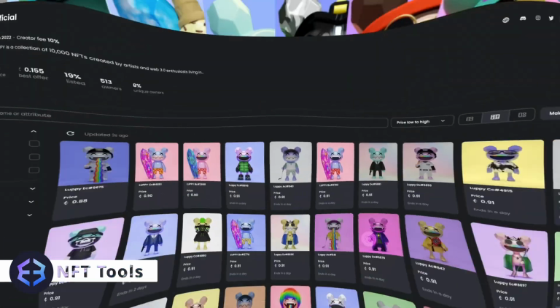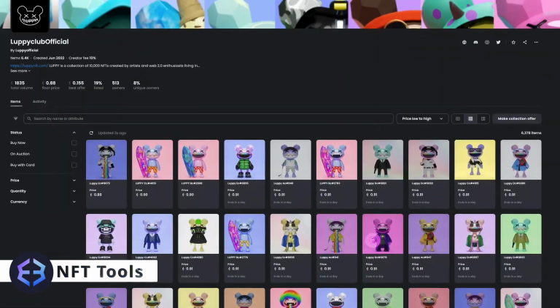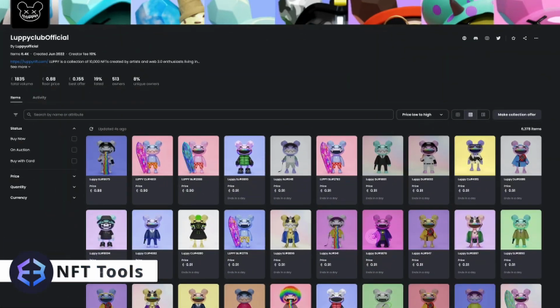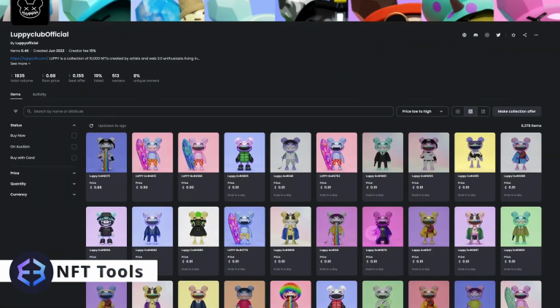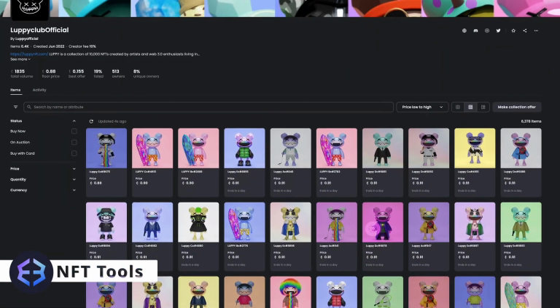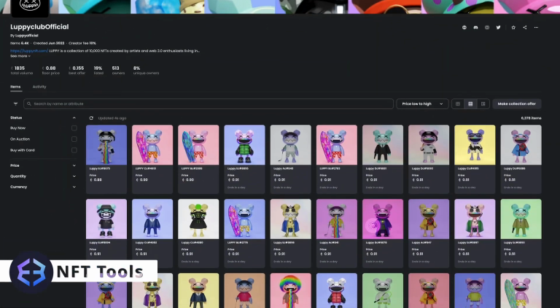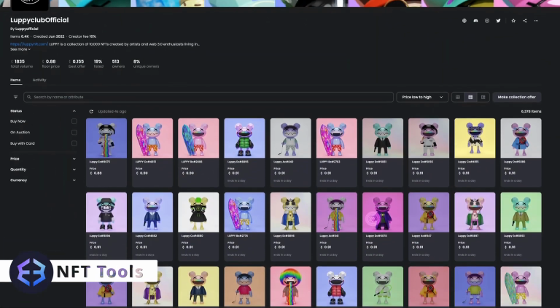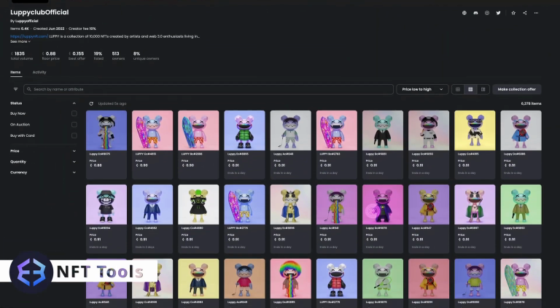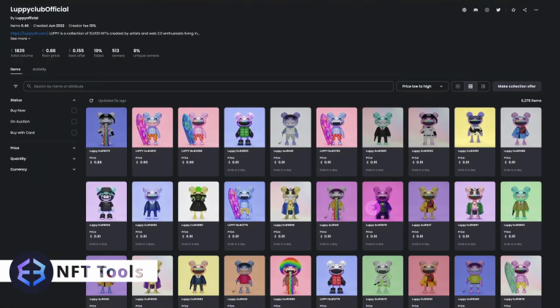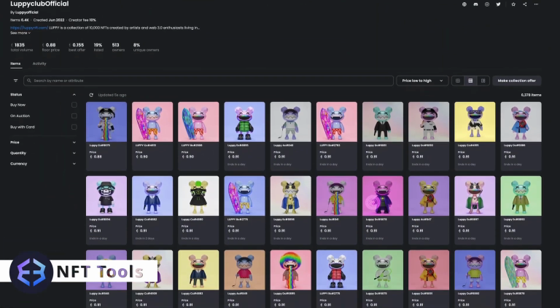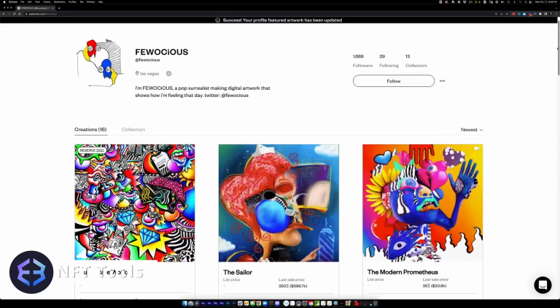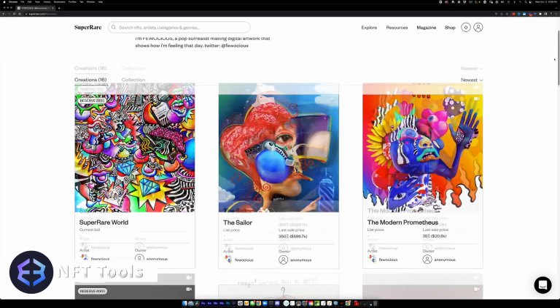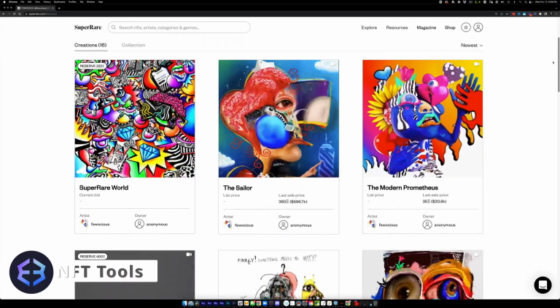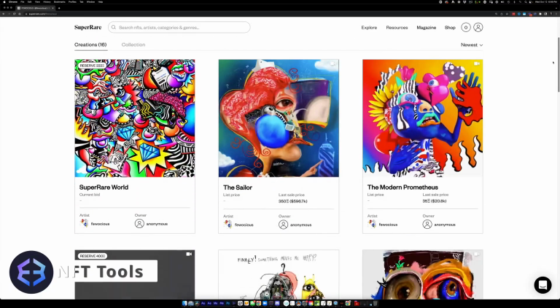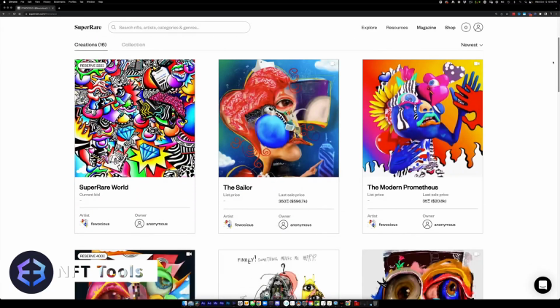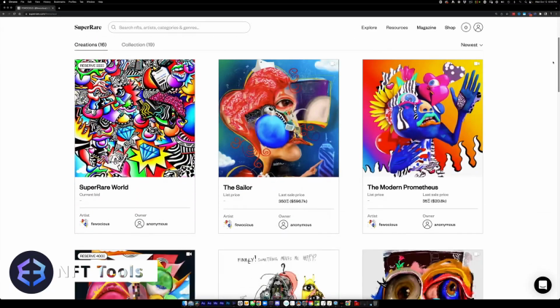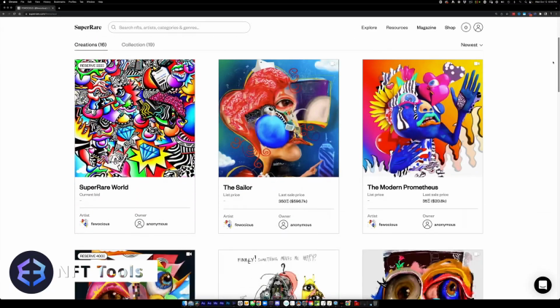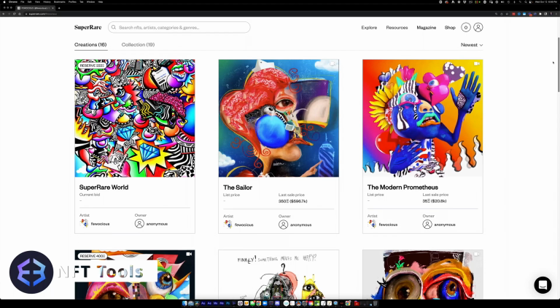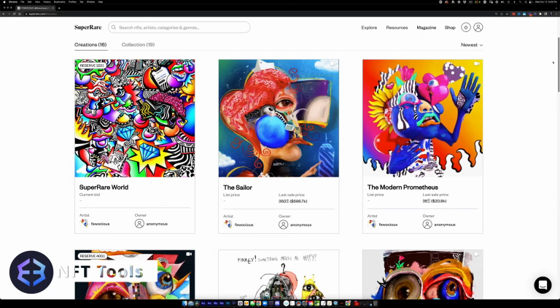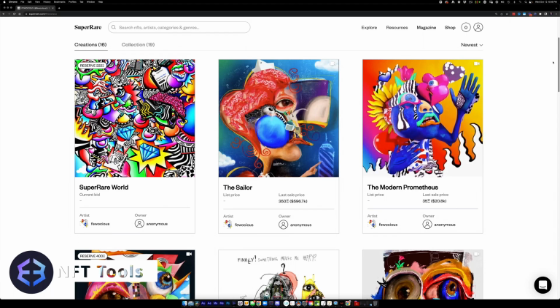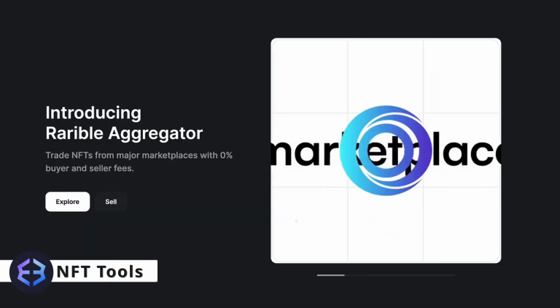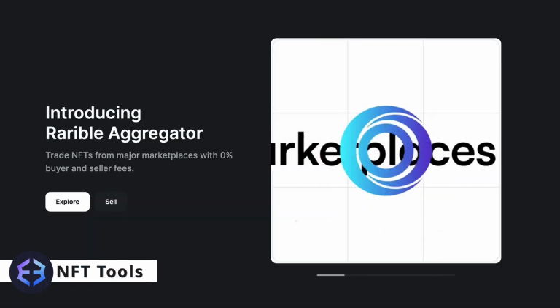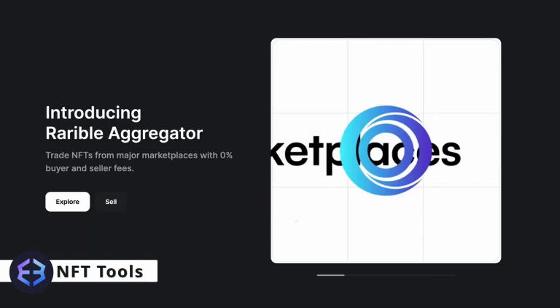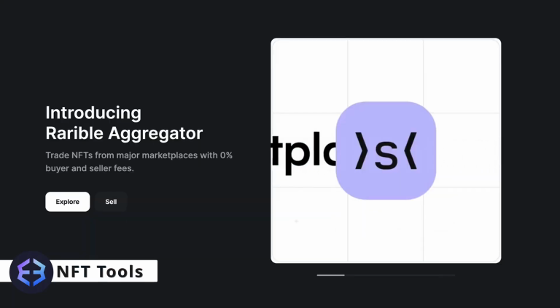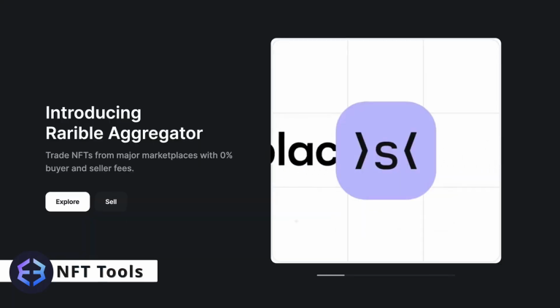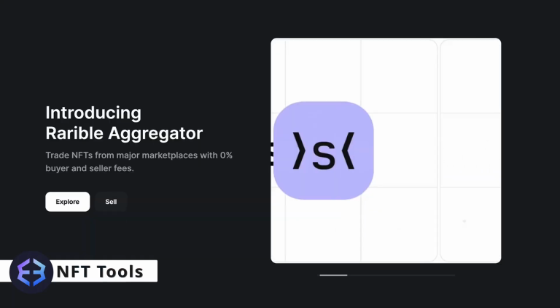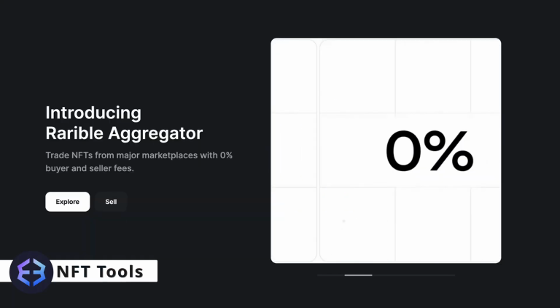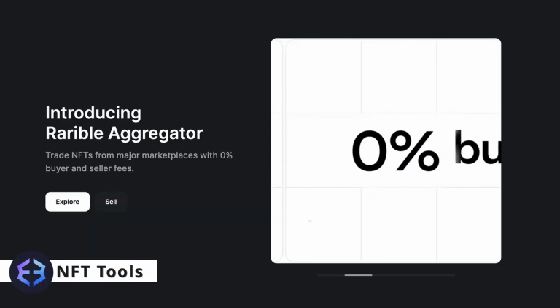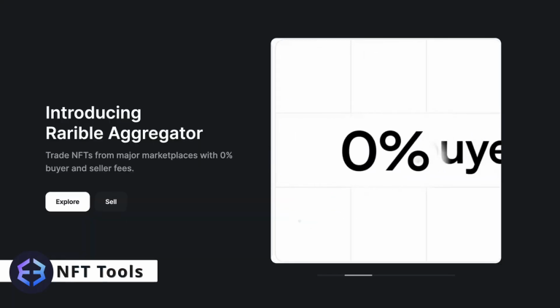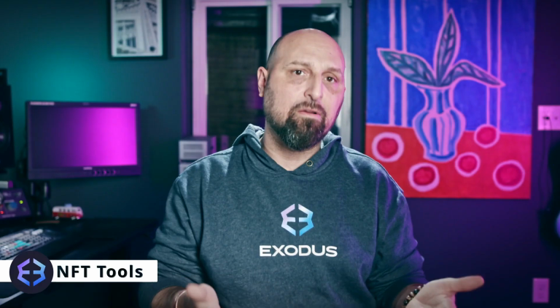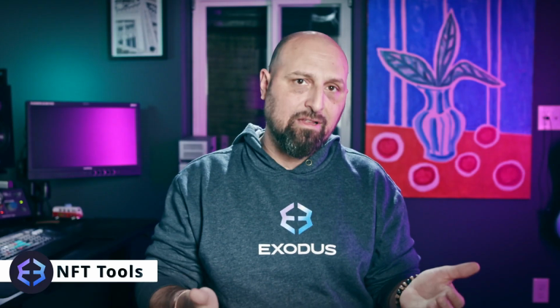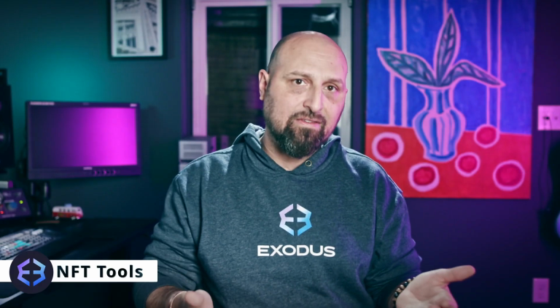Some are for collections, some are for original one-of-one art, and others are simply aggregators of other marketplaces.